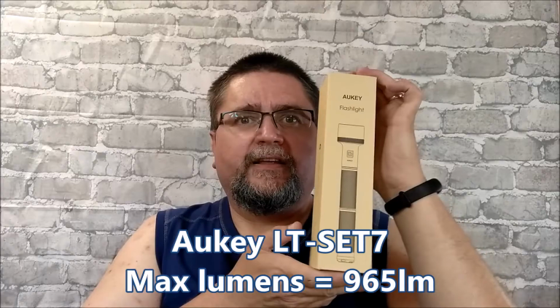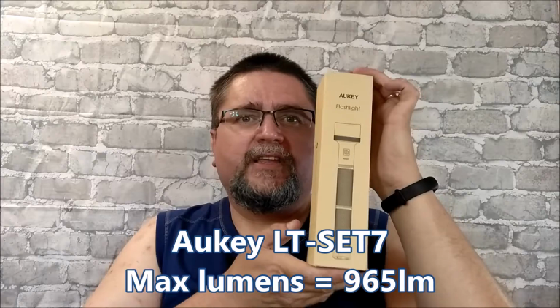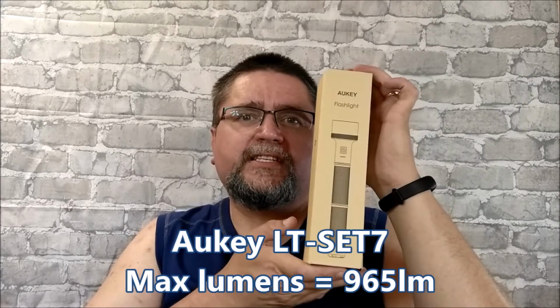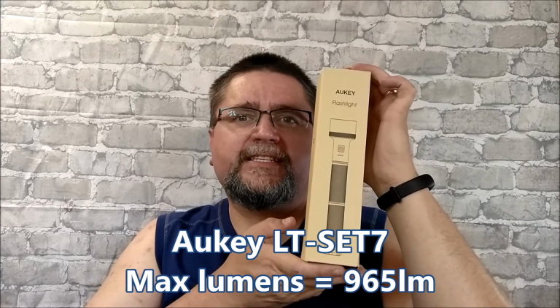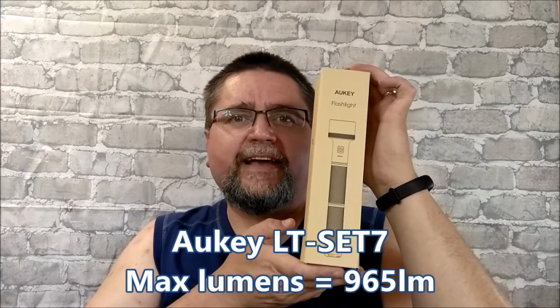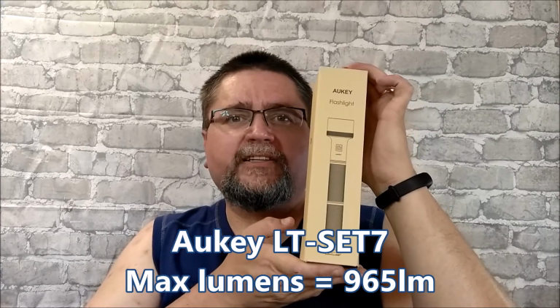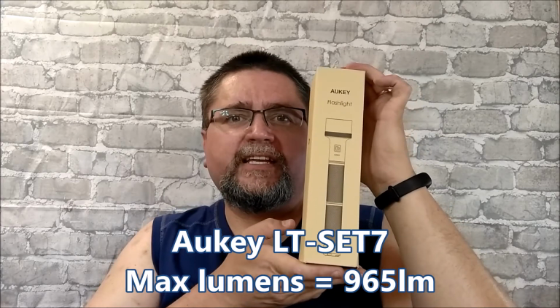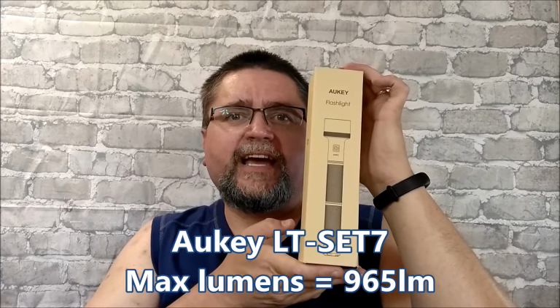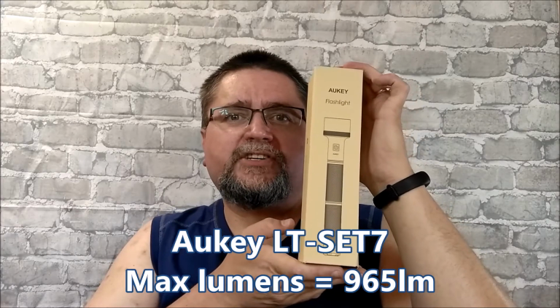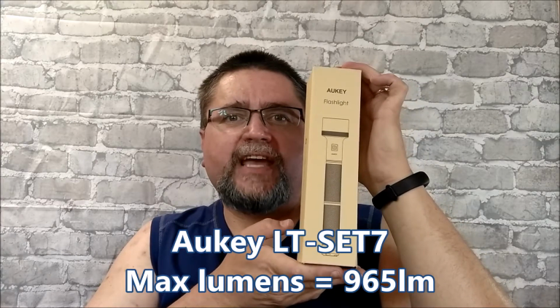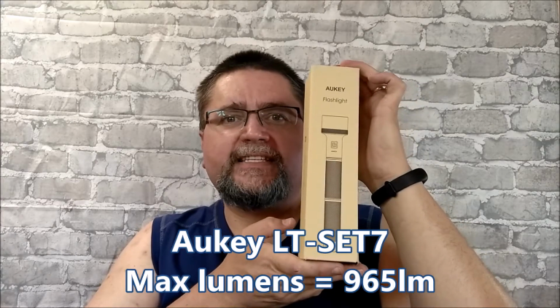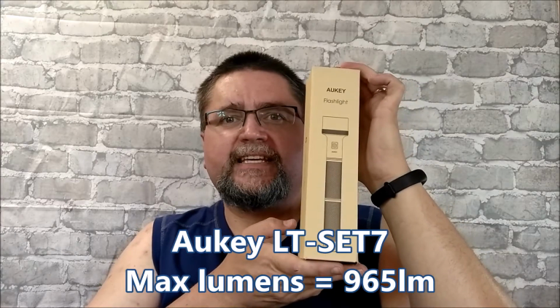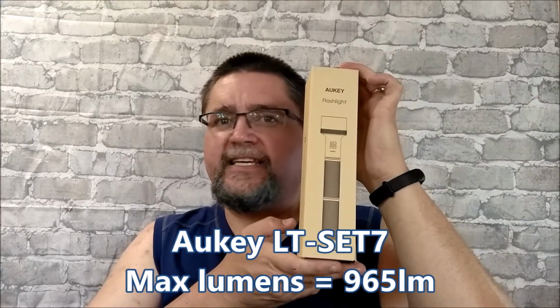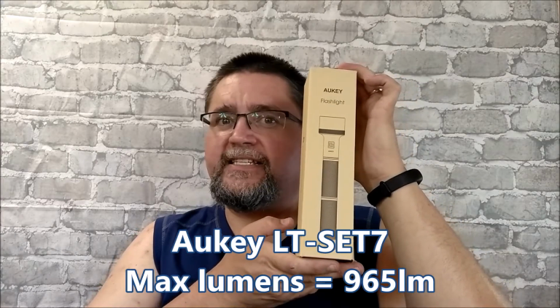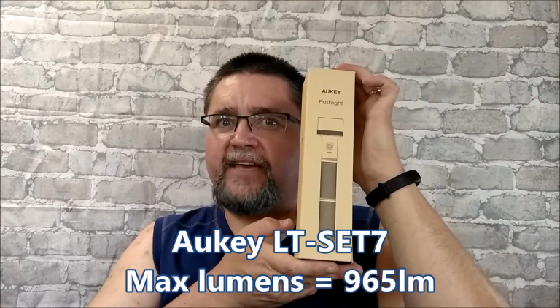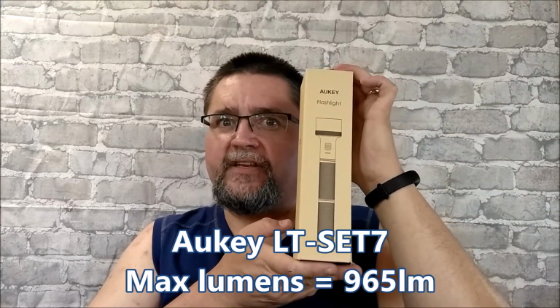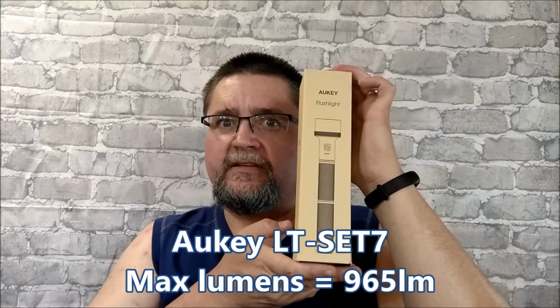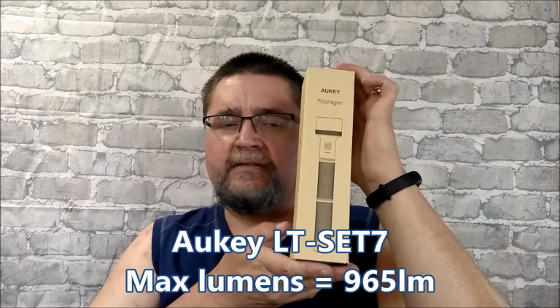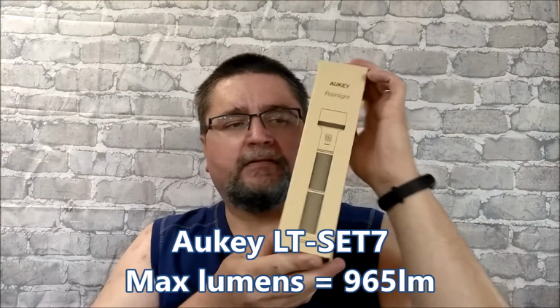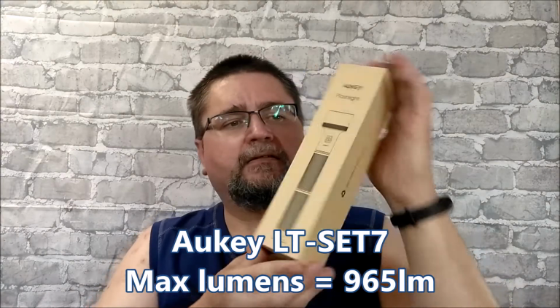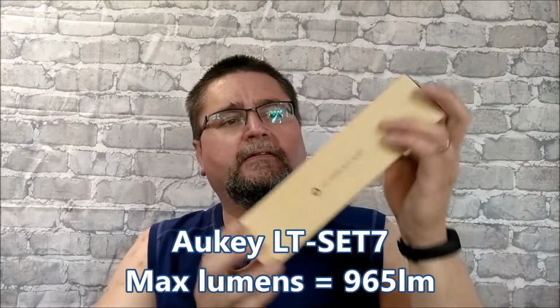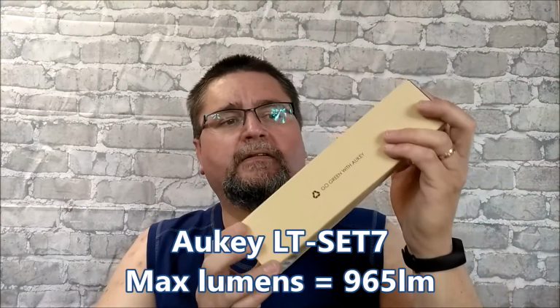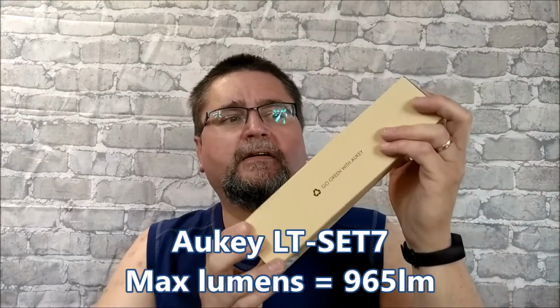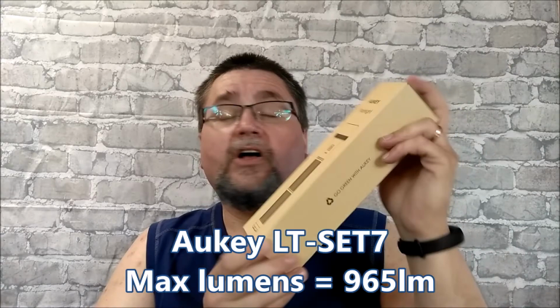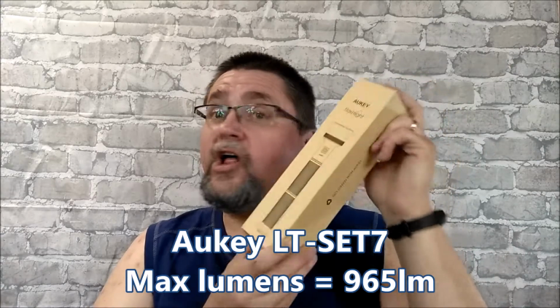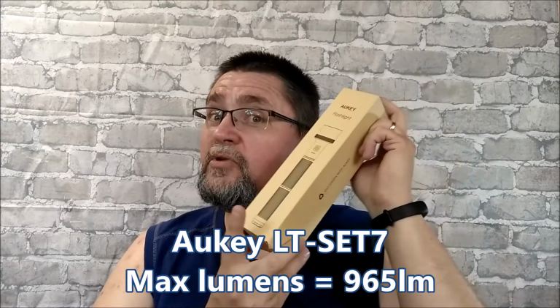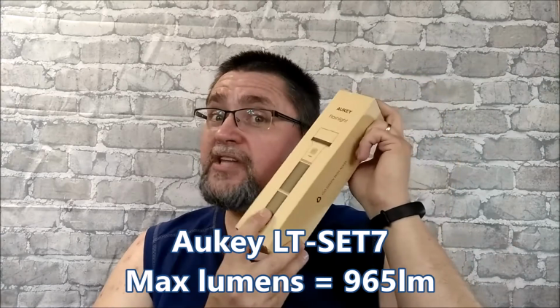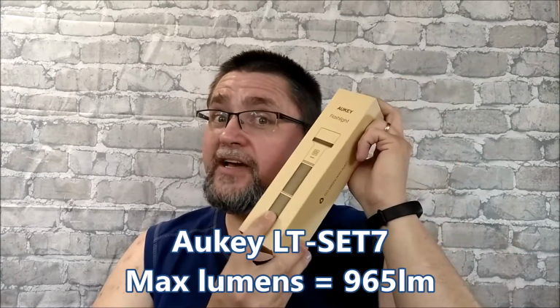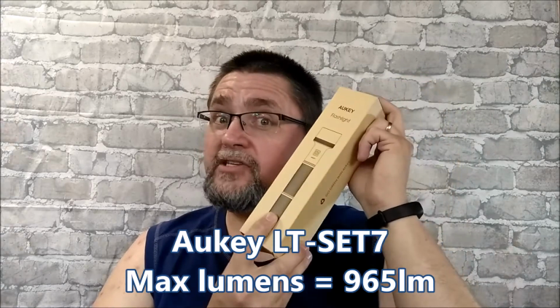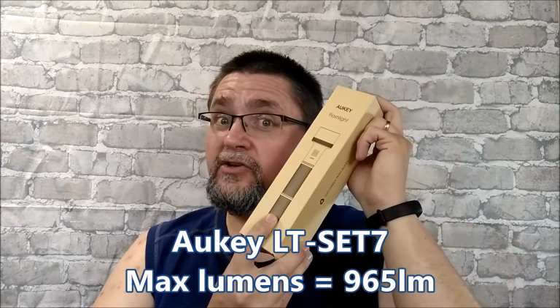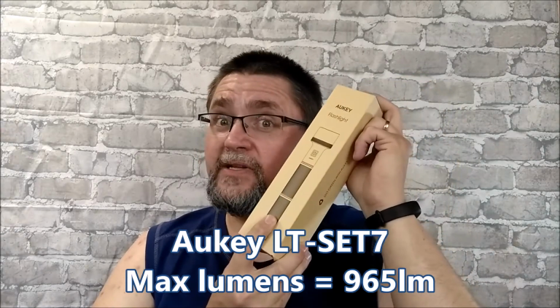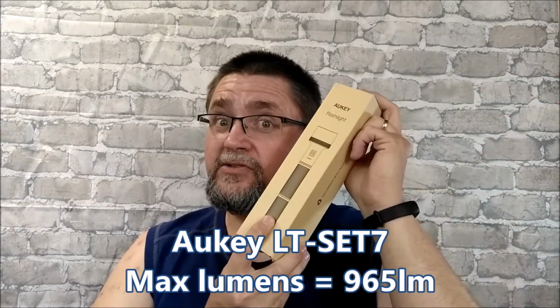This is the LT-SET7, almost a thousand lumens.